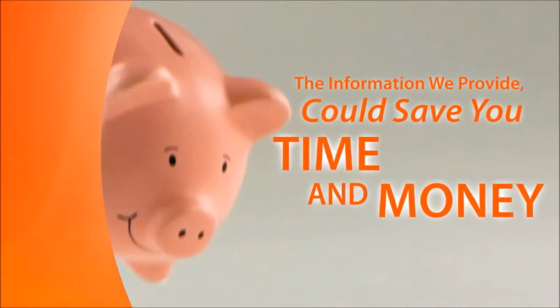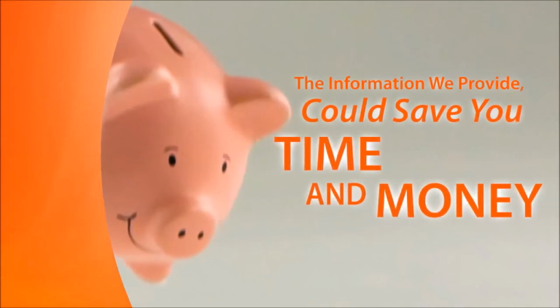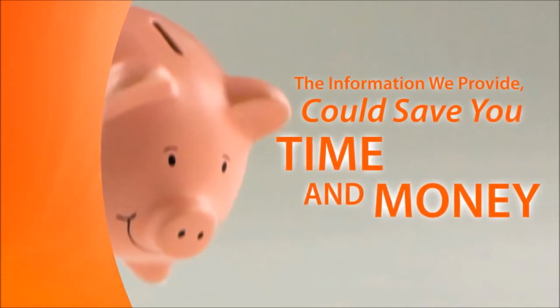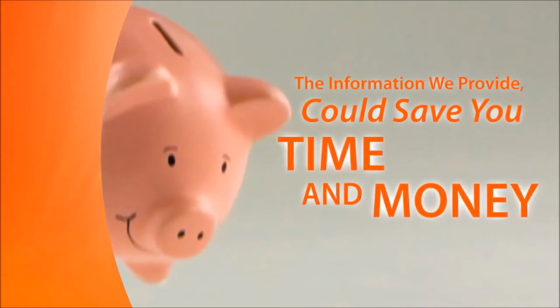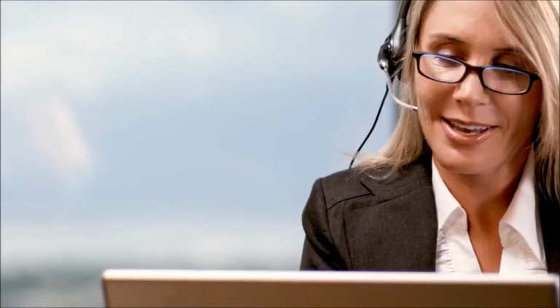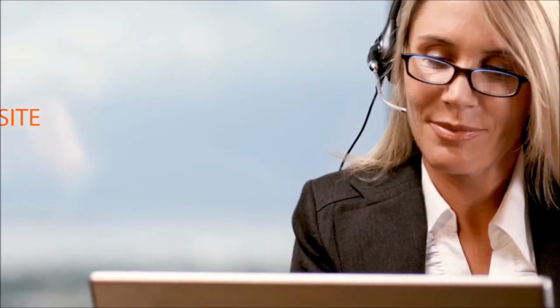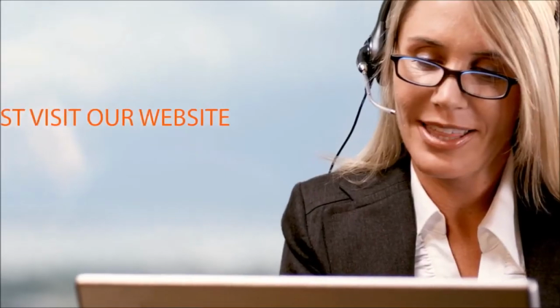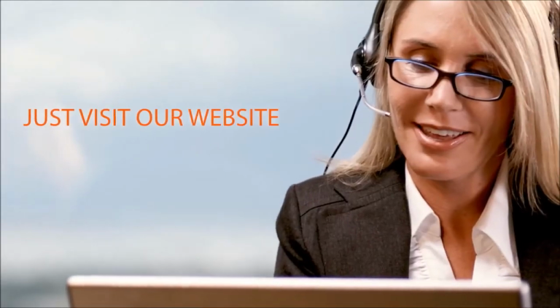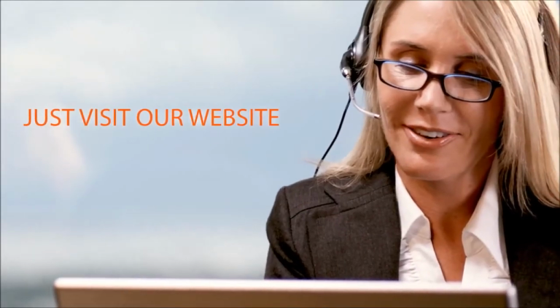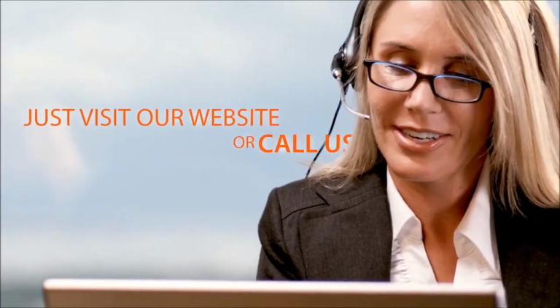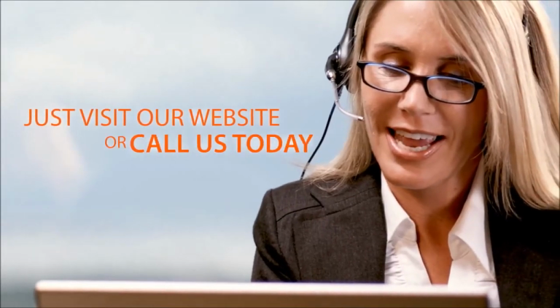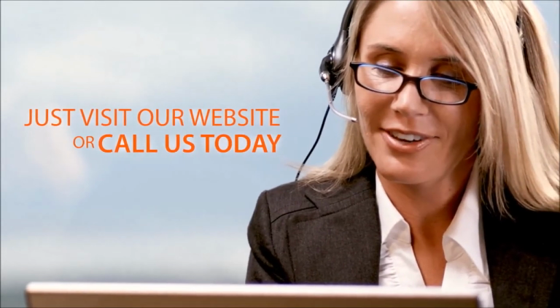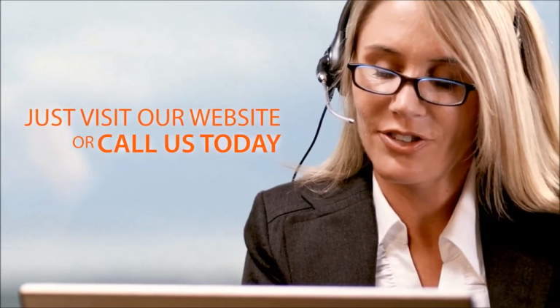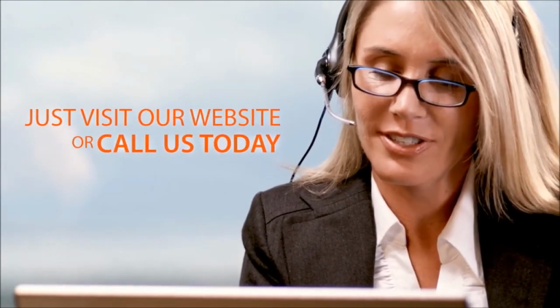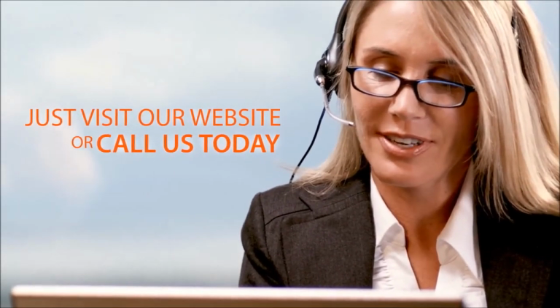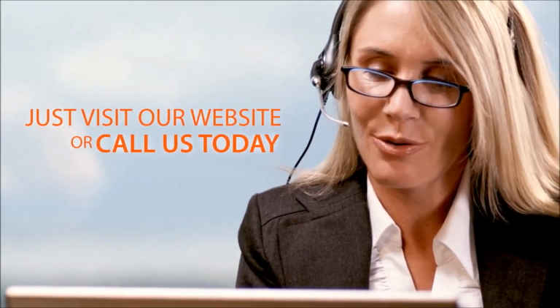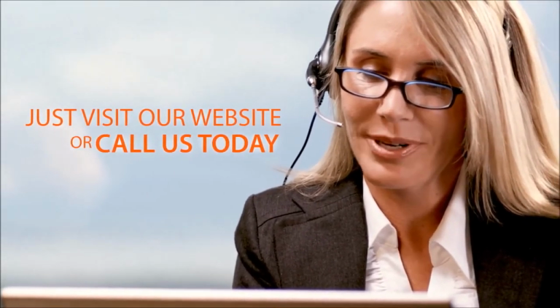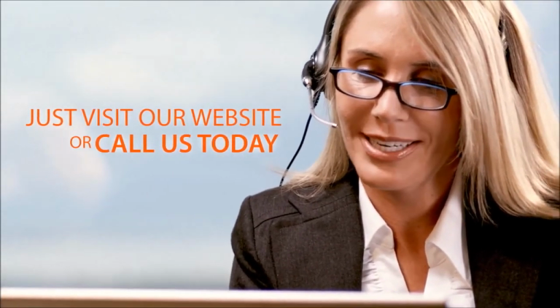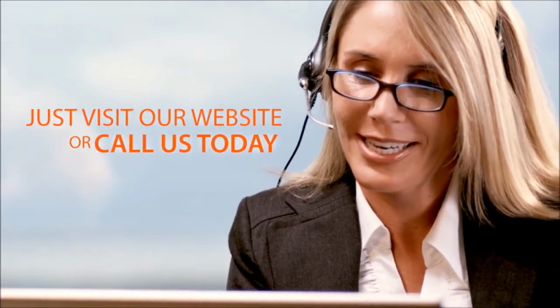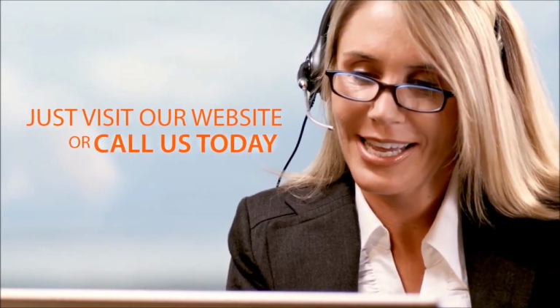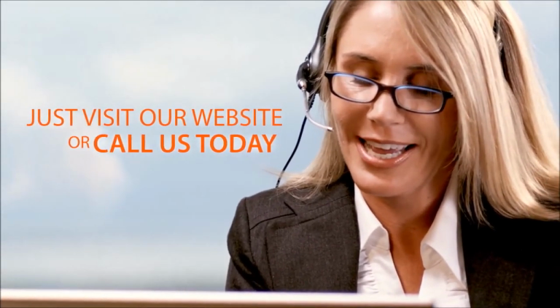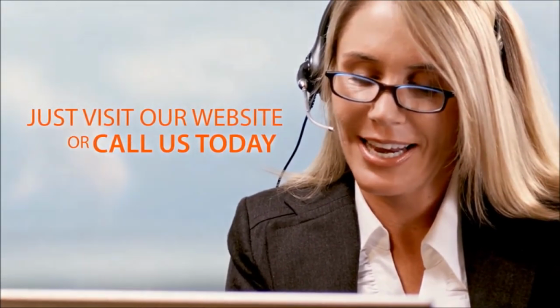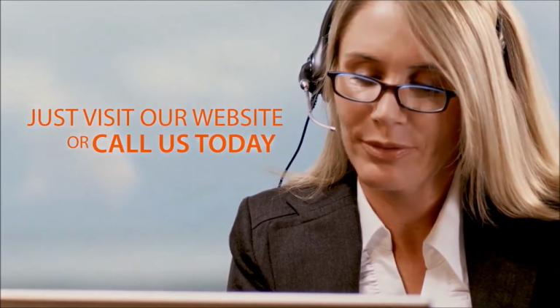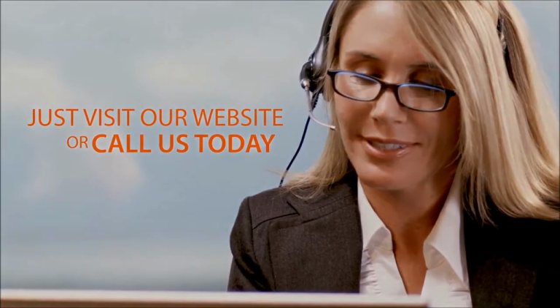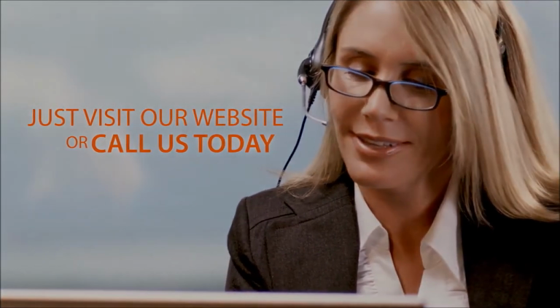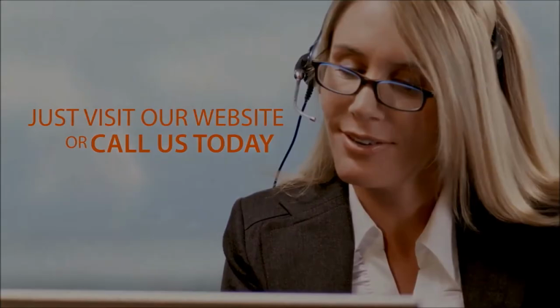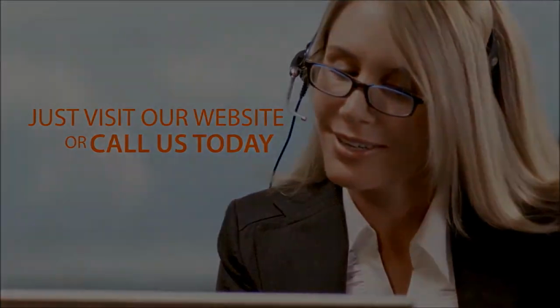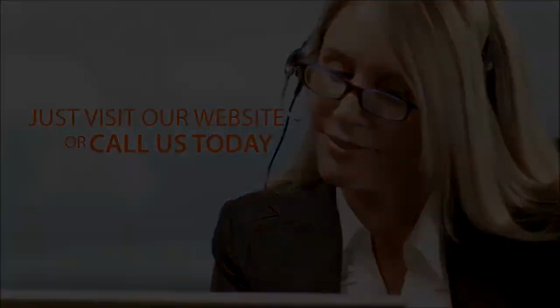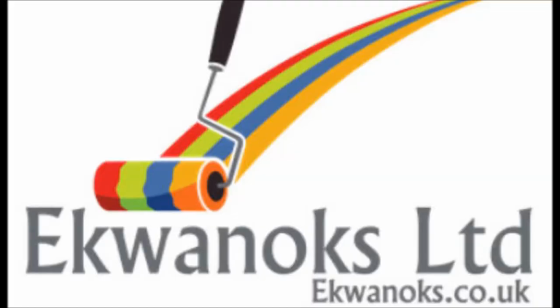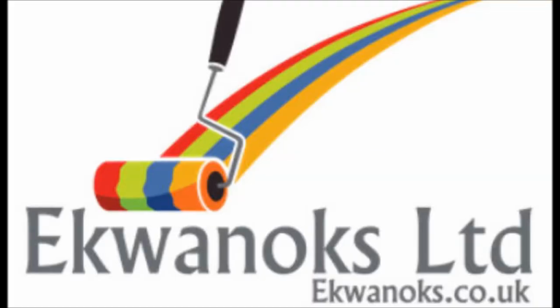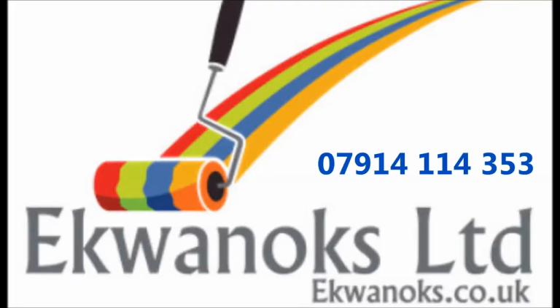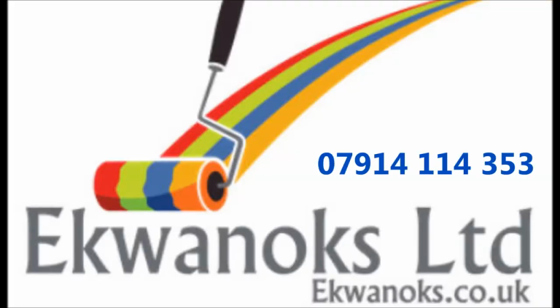The information we provide you could save you time and money. Just visit our website or call us today.